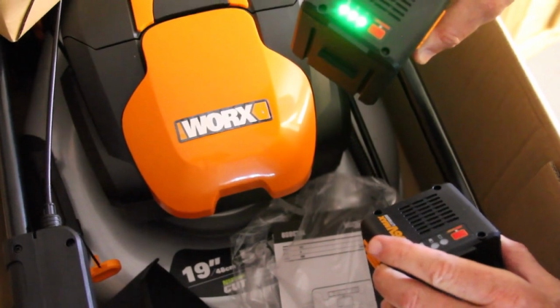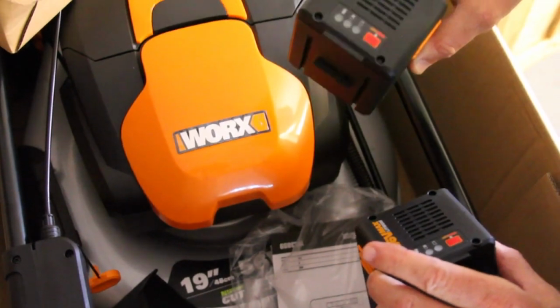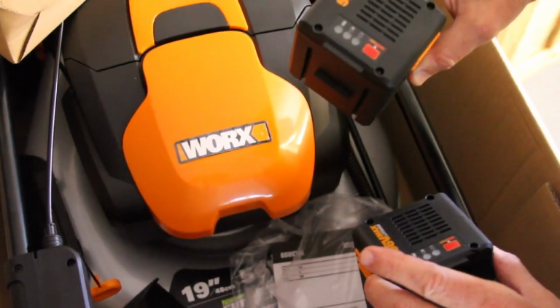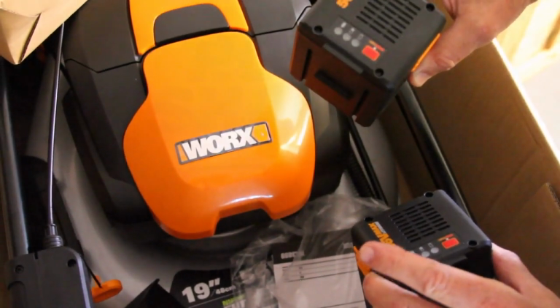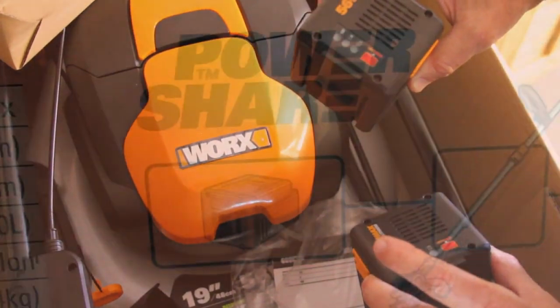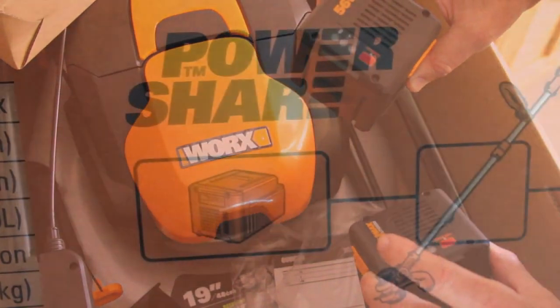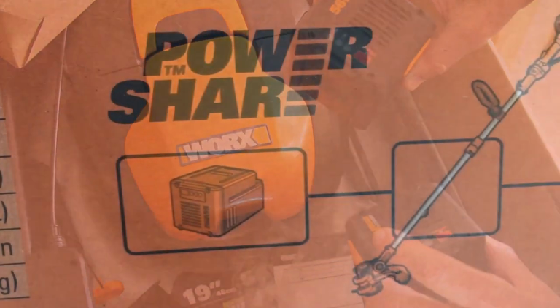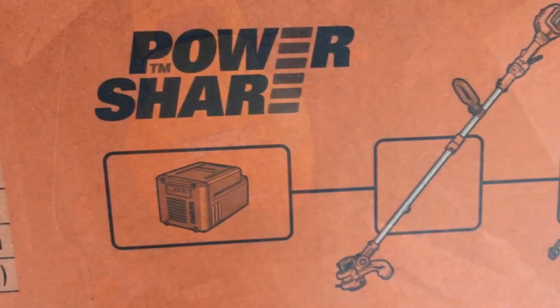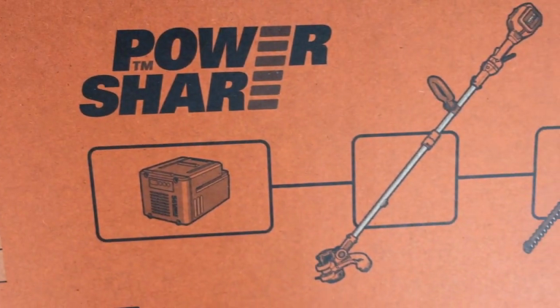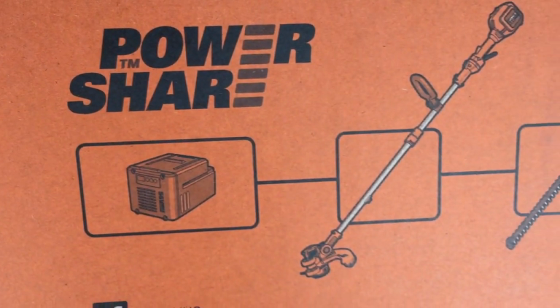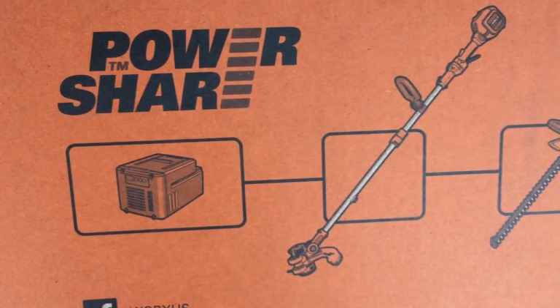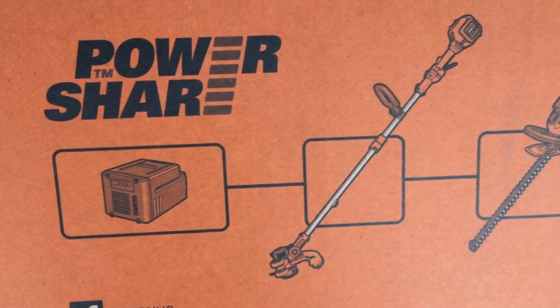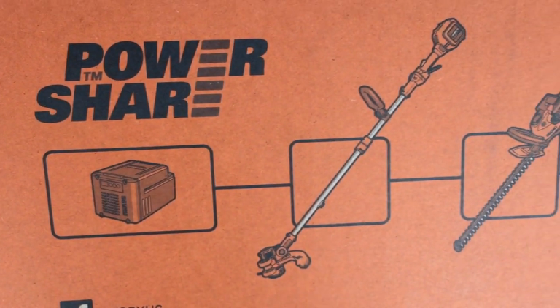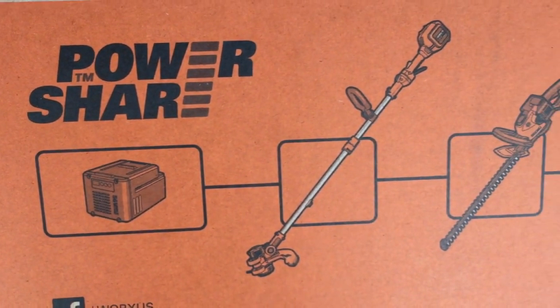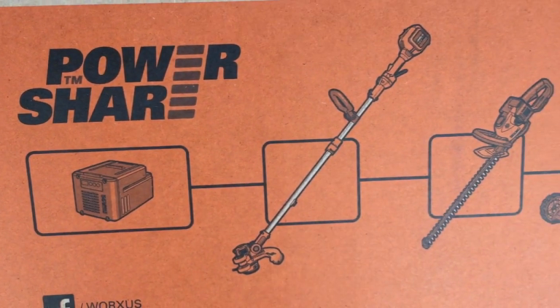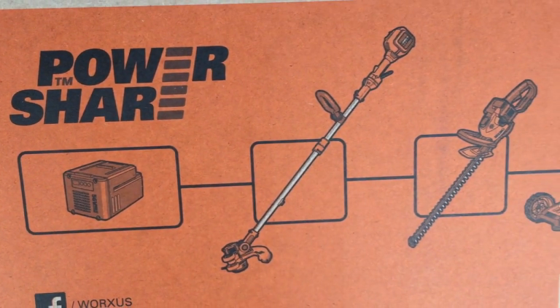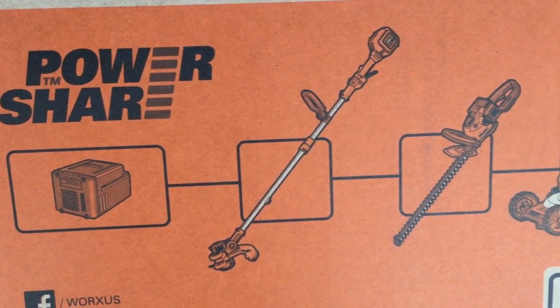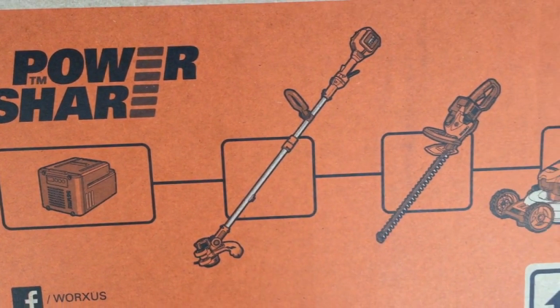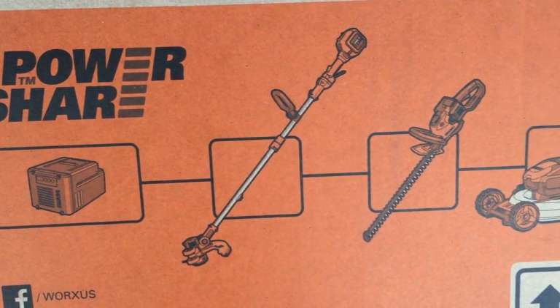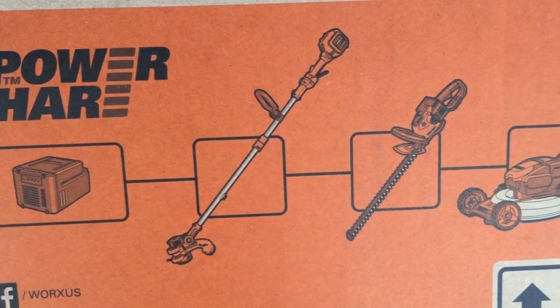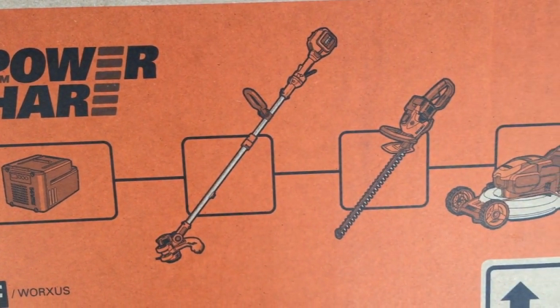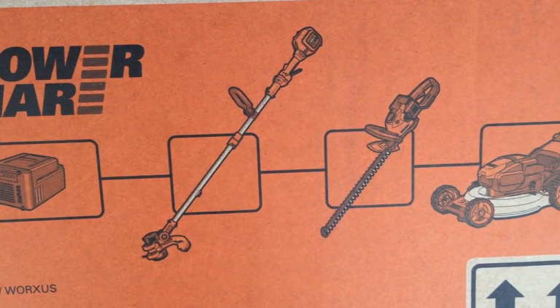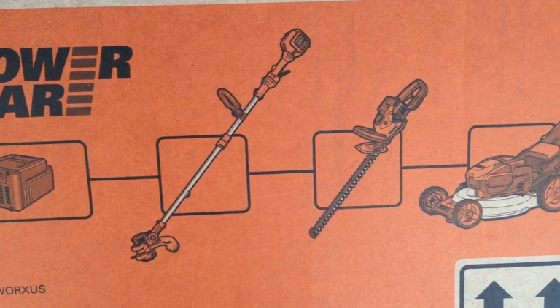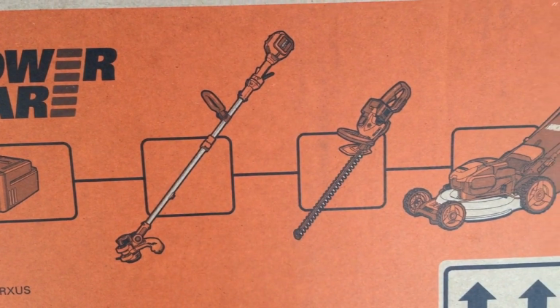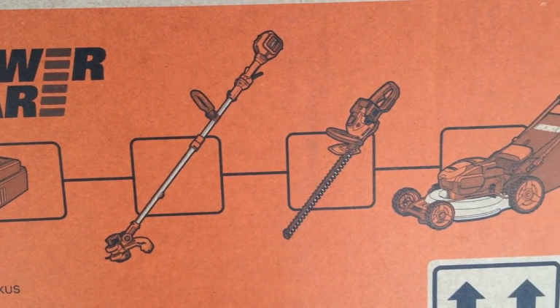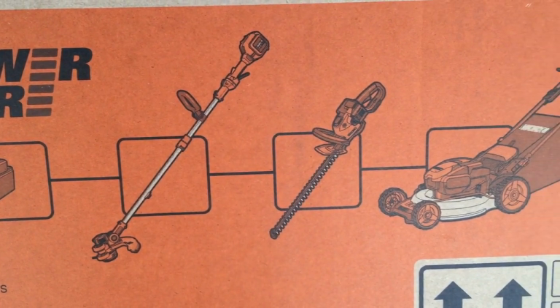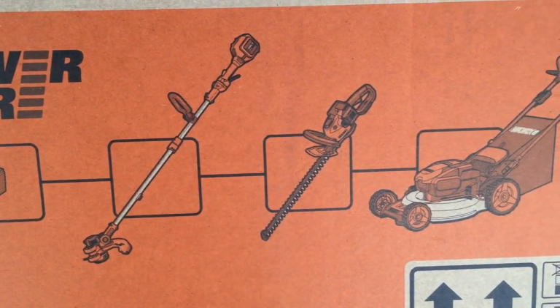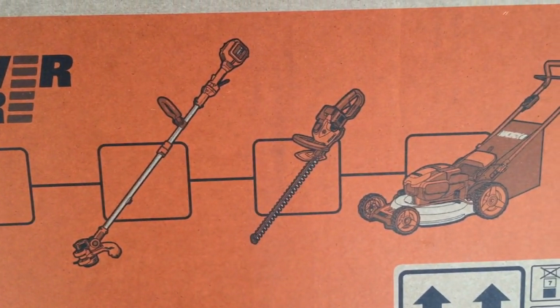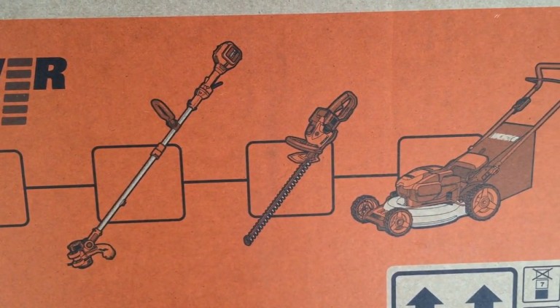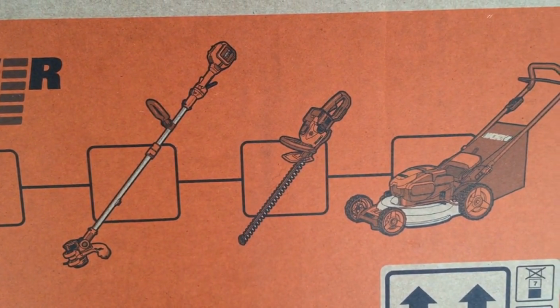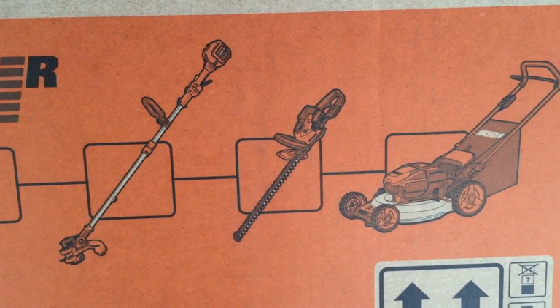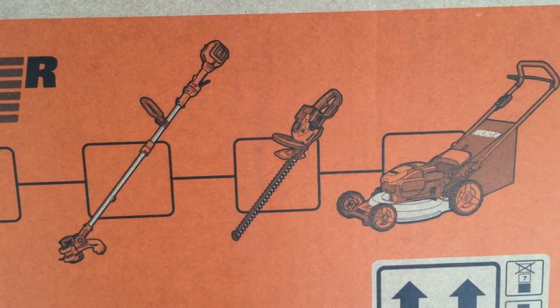These batteries, by the way, are interchangeable with the WORX 56 volt string trimmer edger and the 56 volt hedge trimmer.